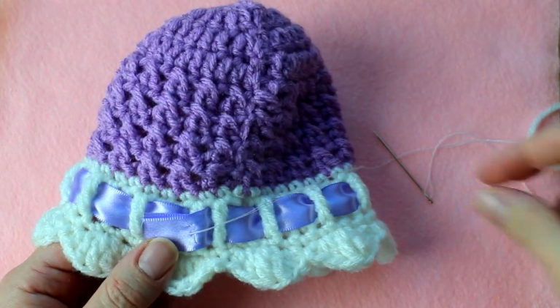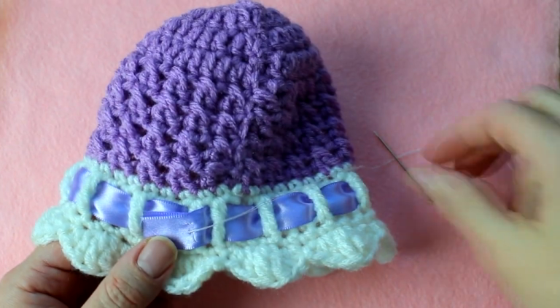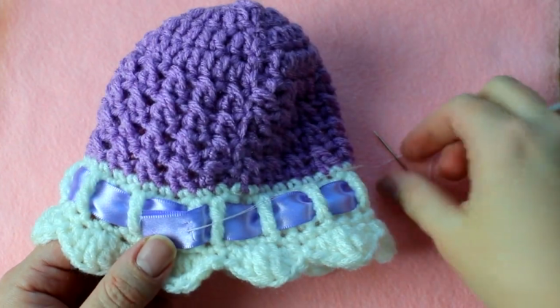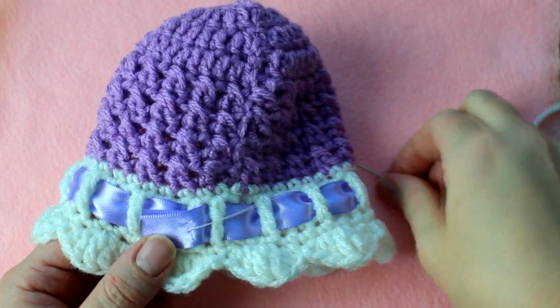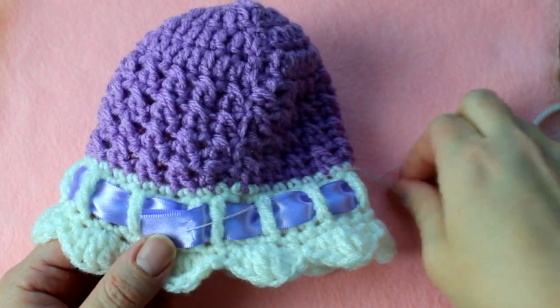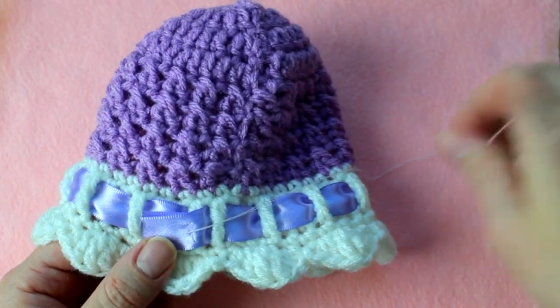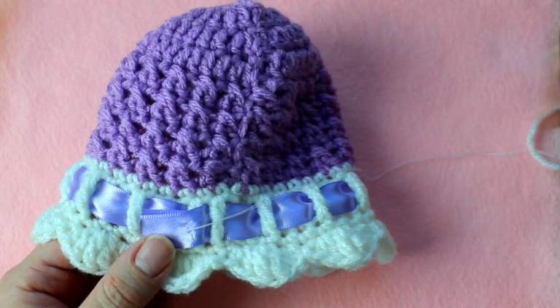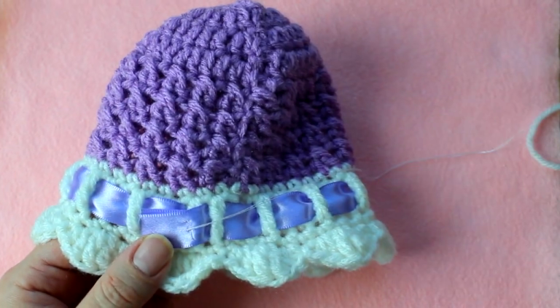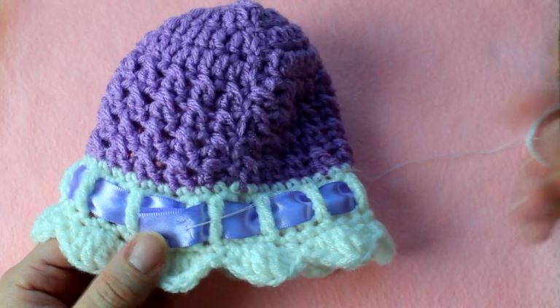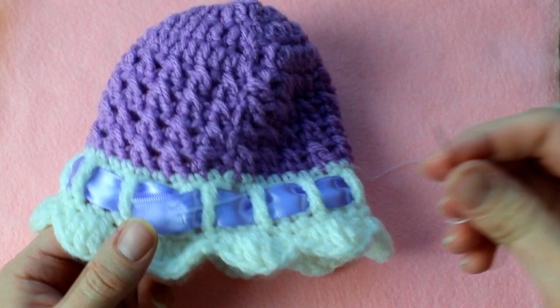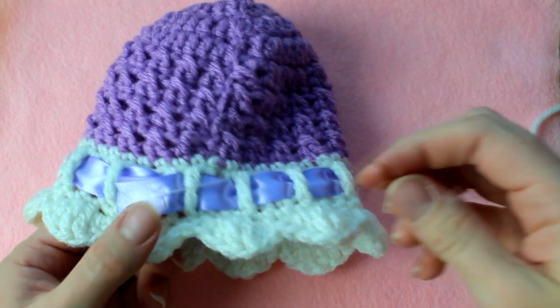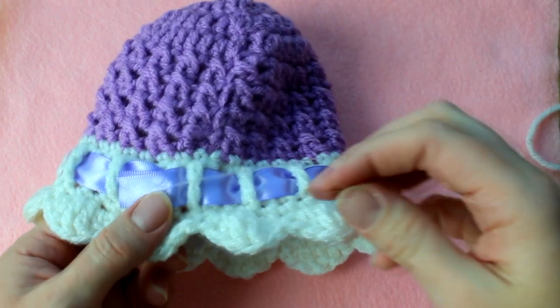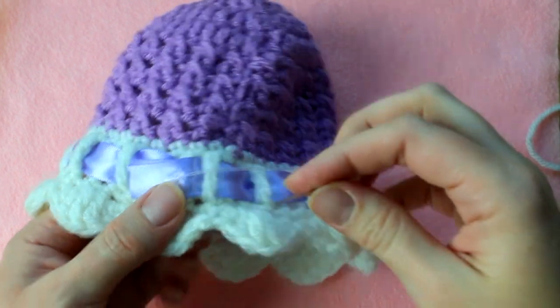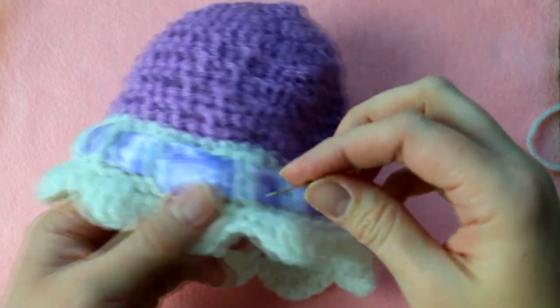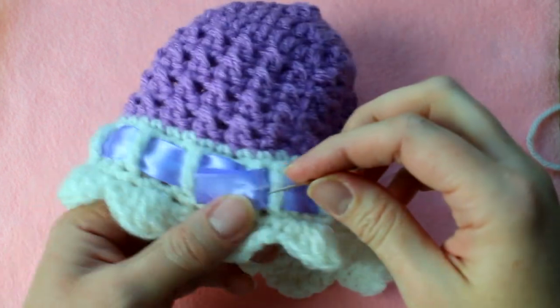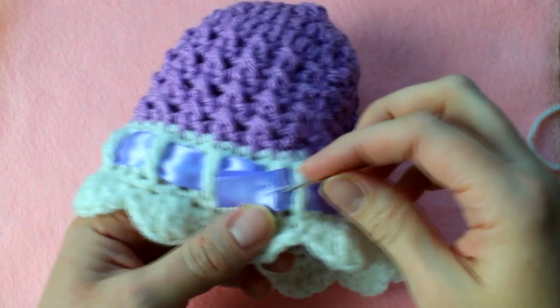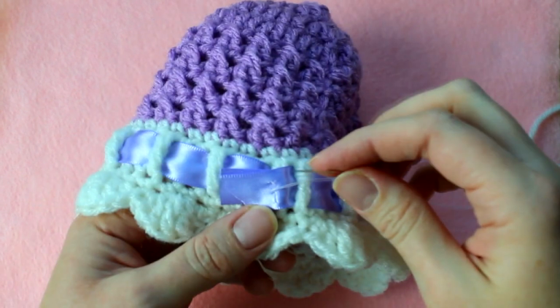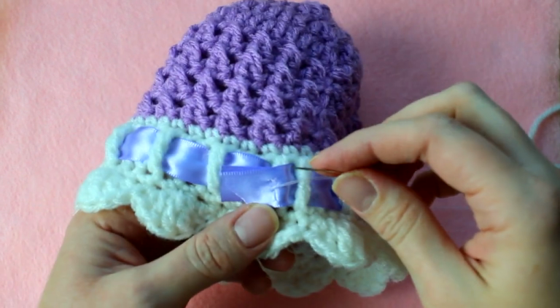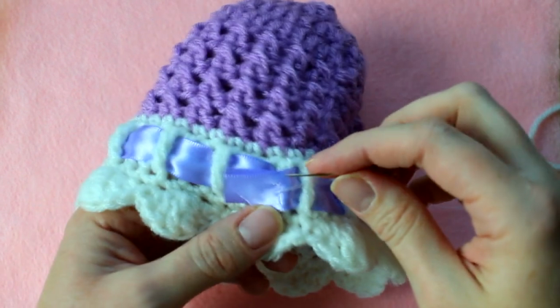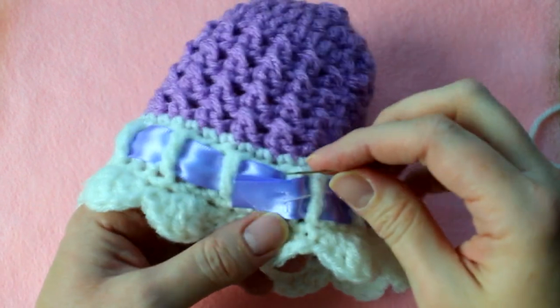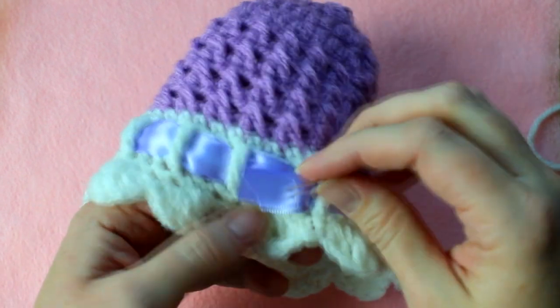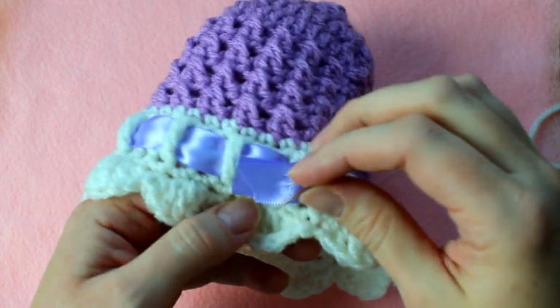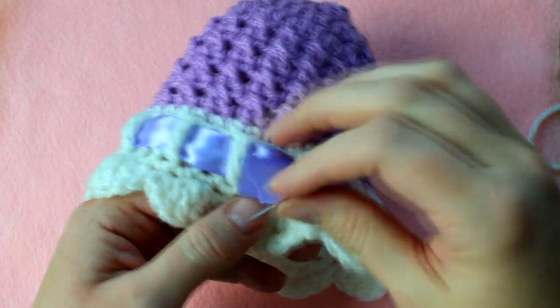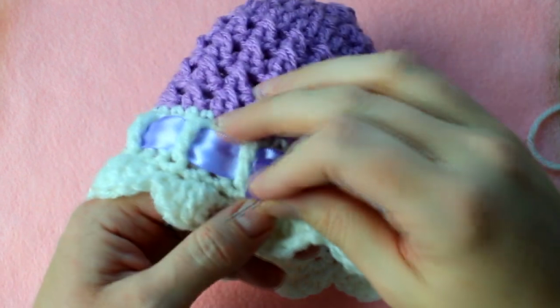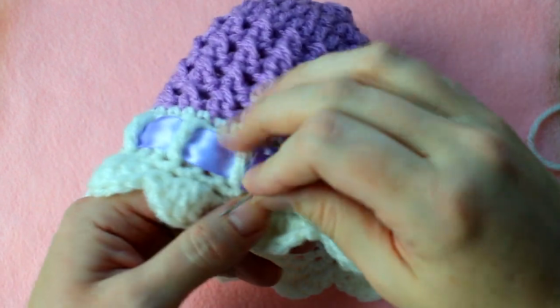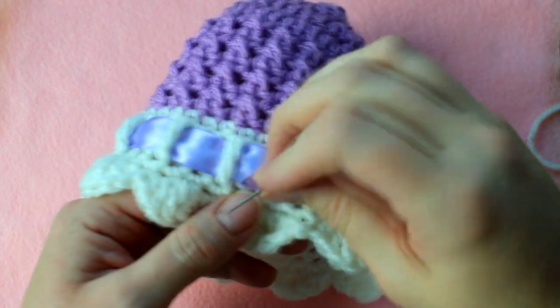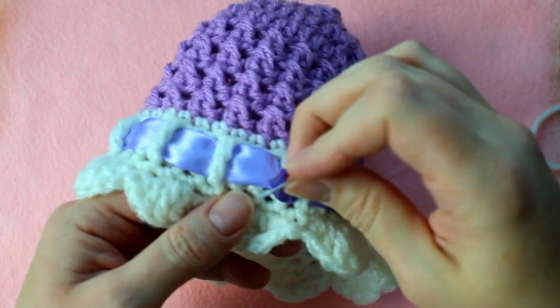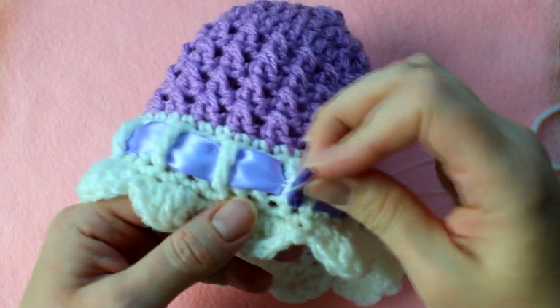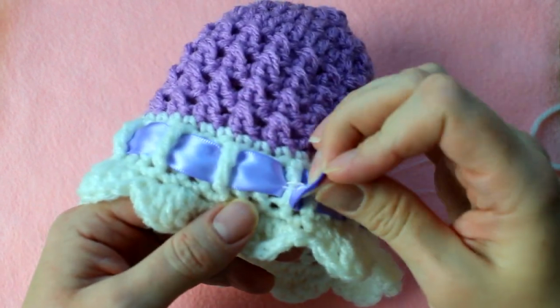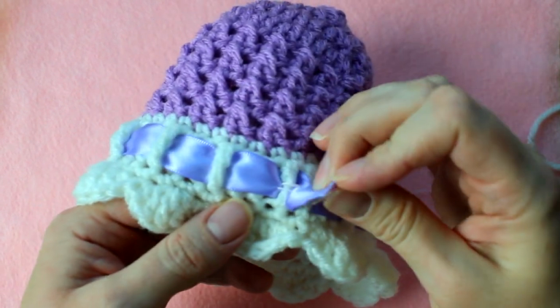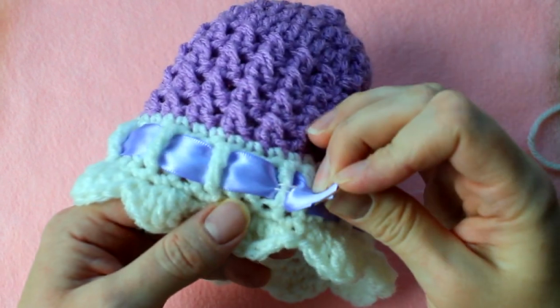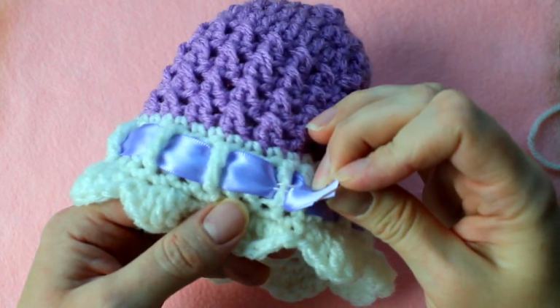After you get your ribbon how you want it, start sewing the ends of your ribbon together with a needle and thread.